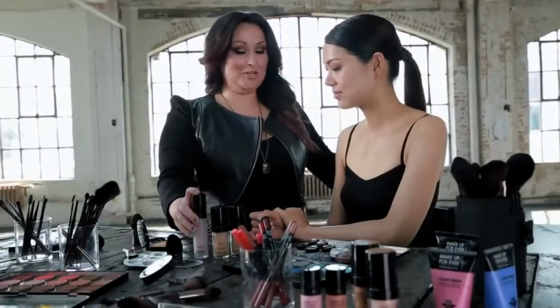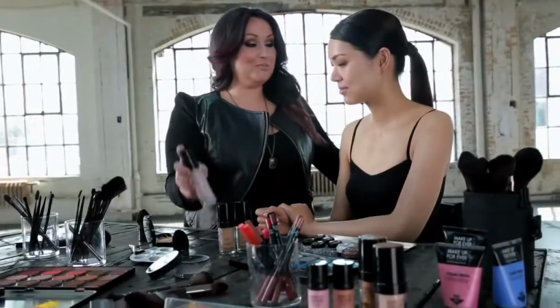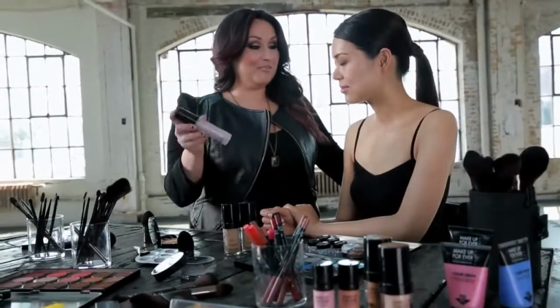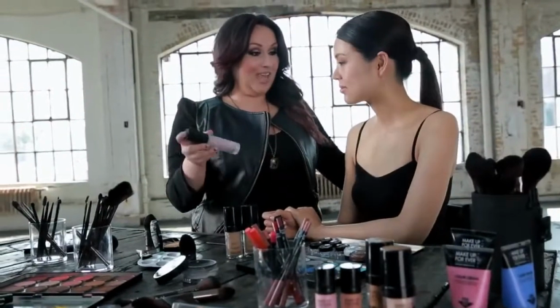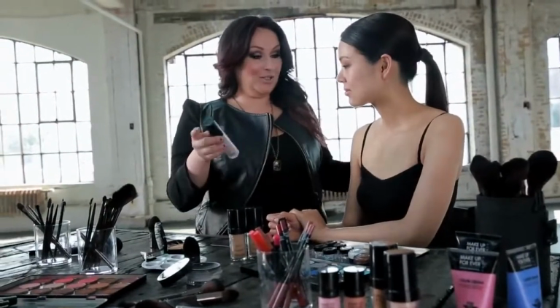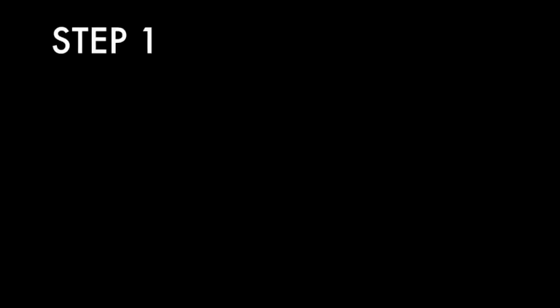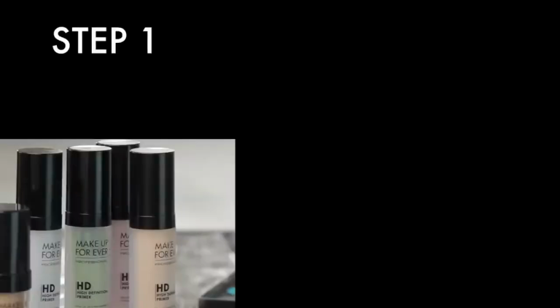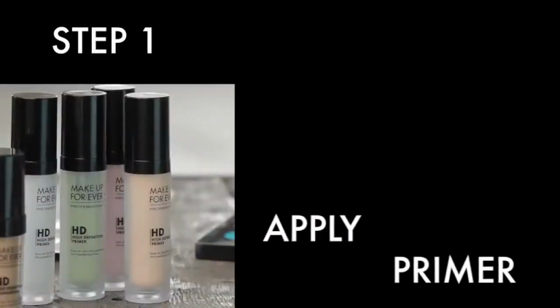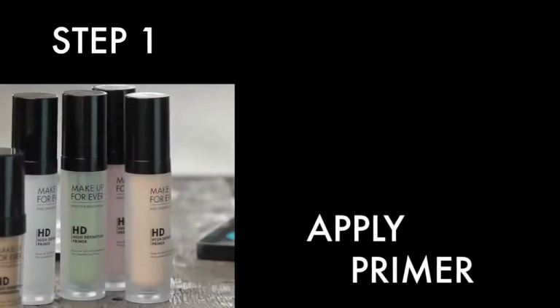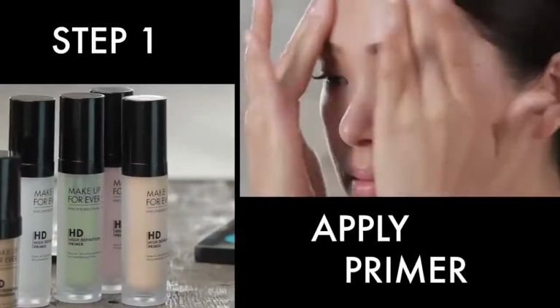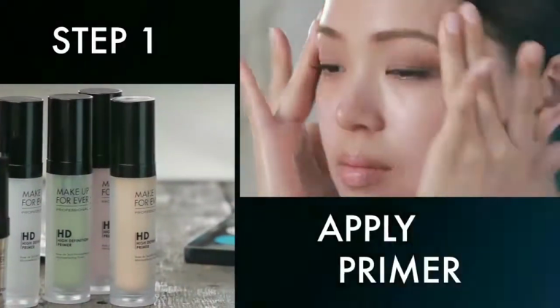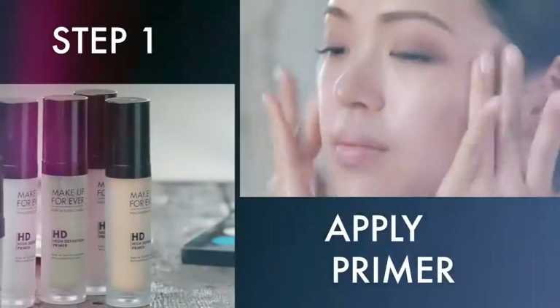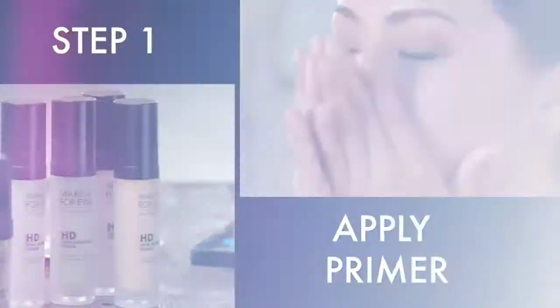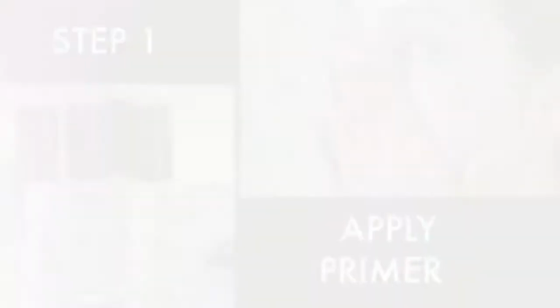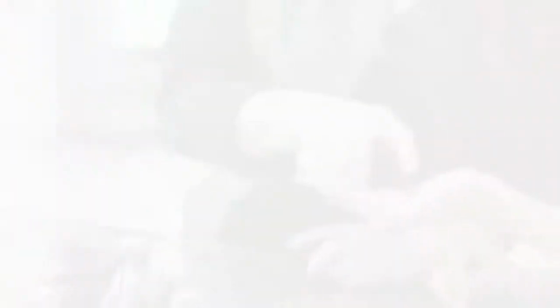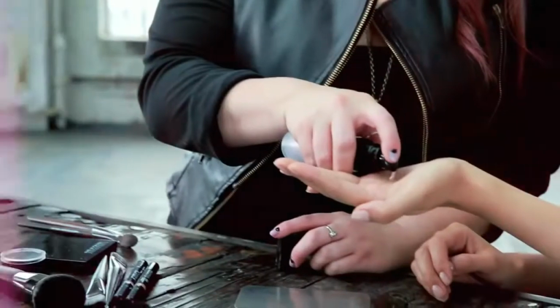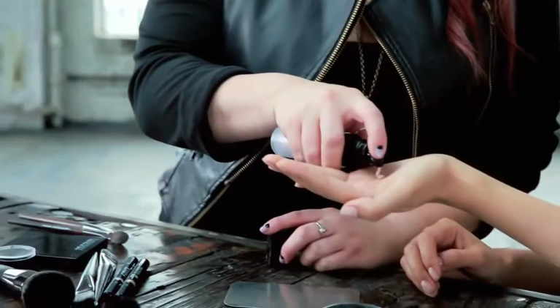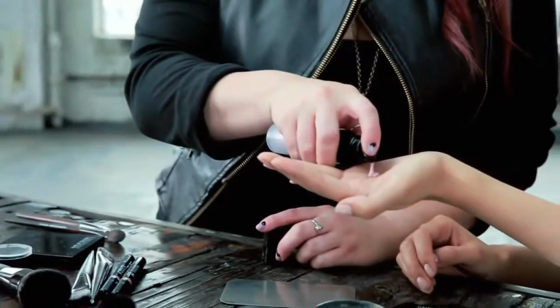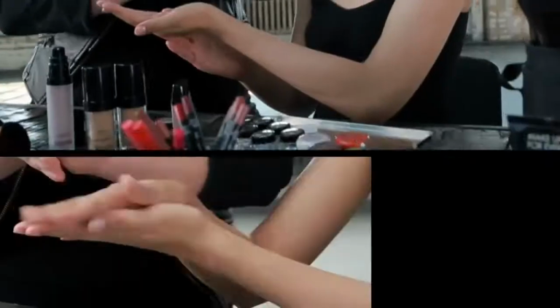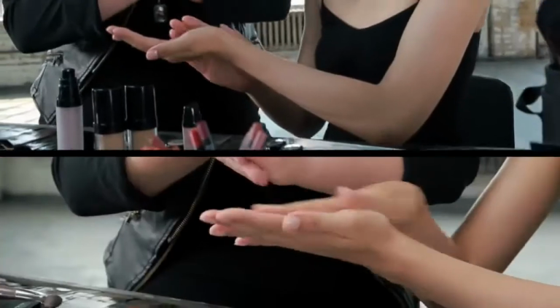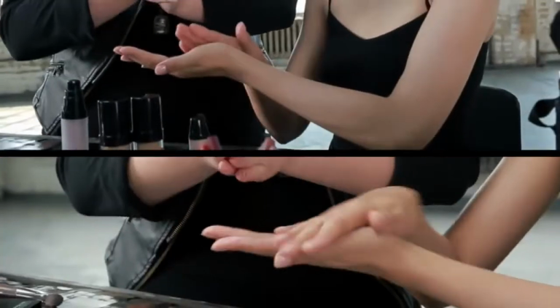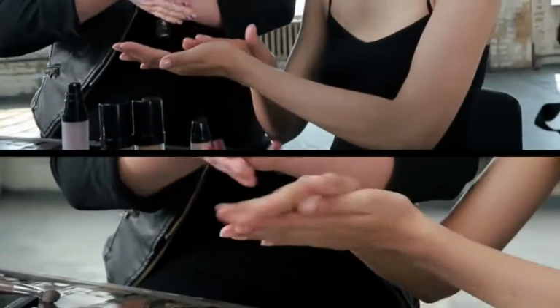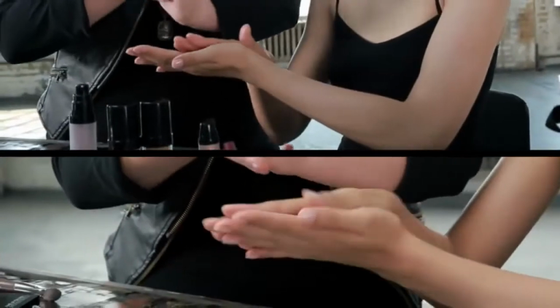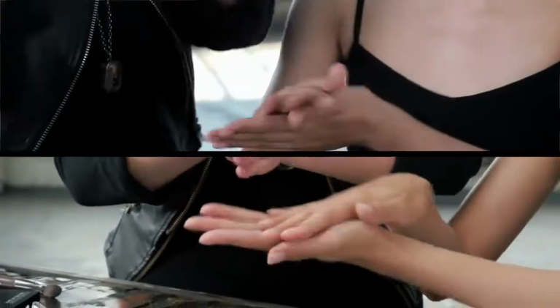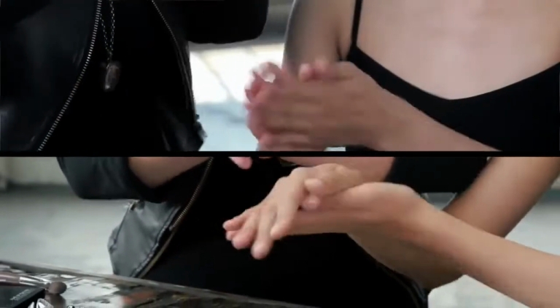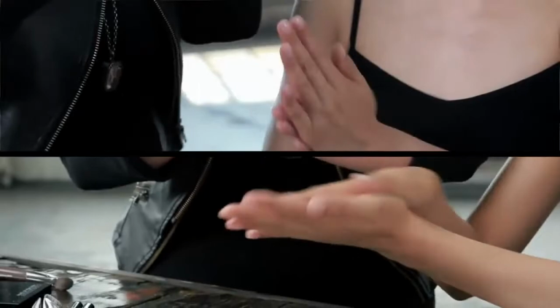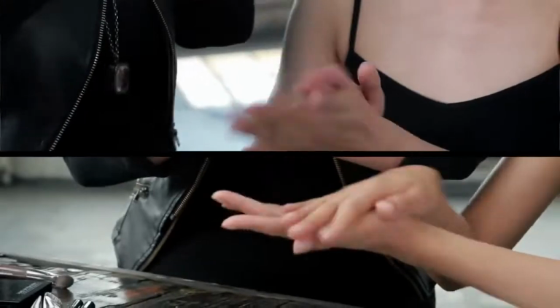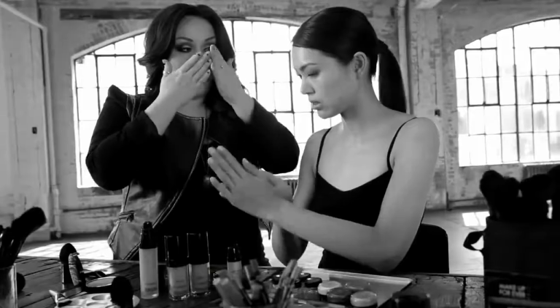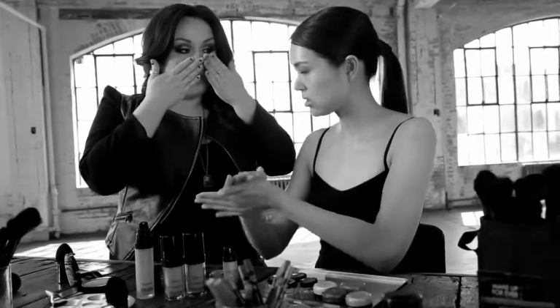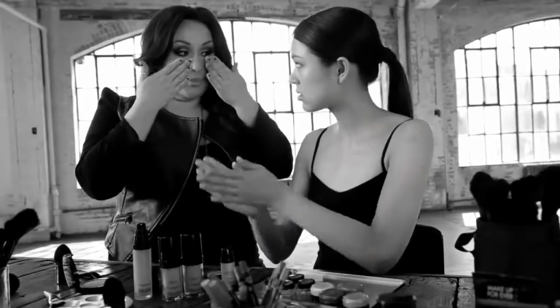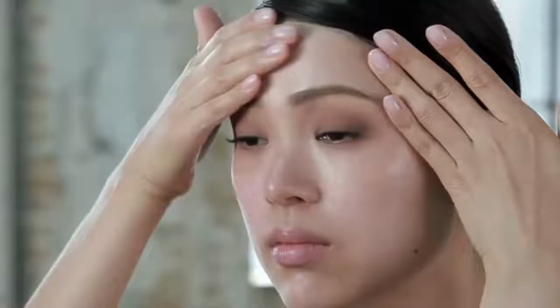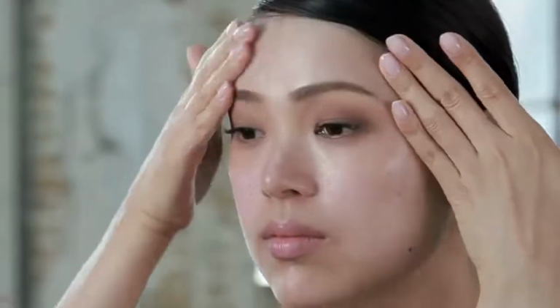We're going to use a bit of HD primer. One pump and you're going to massage it together in your hands, then apply it like a moisturizer.